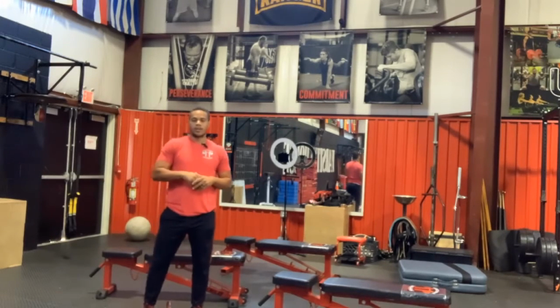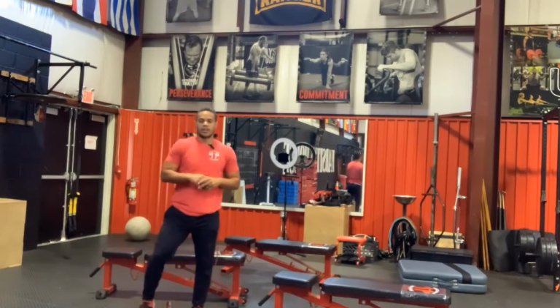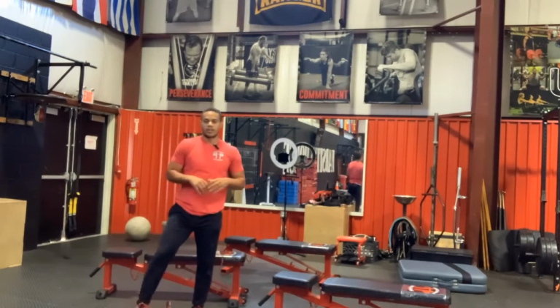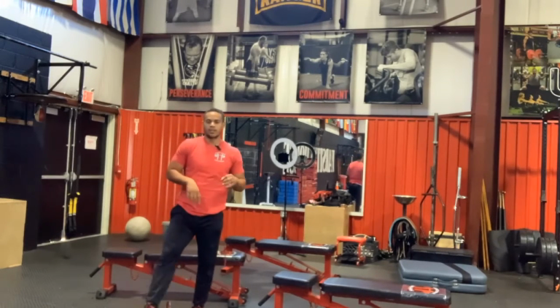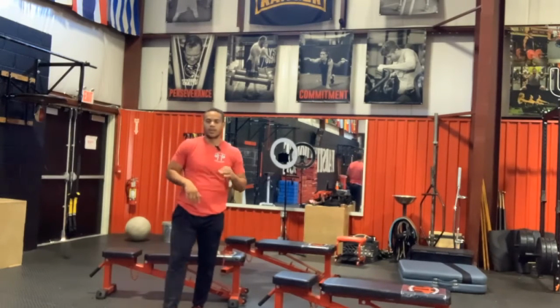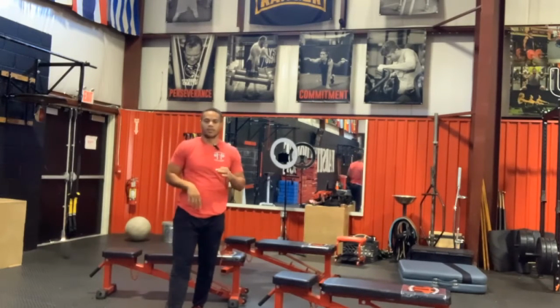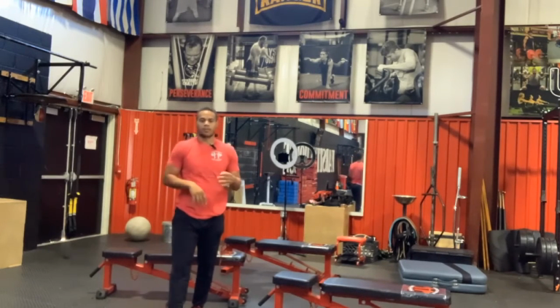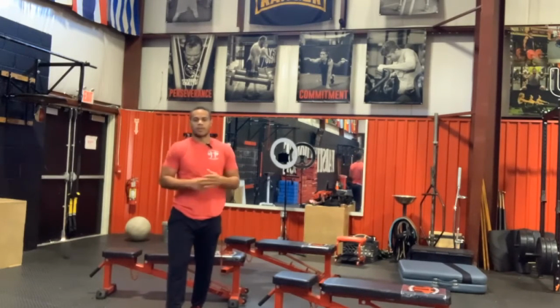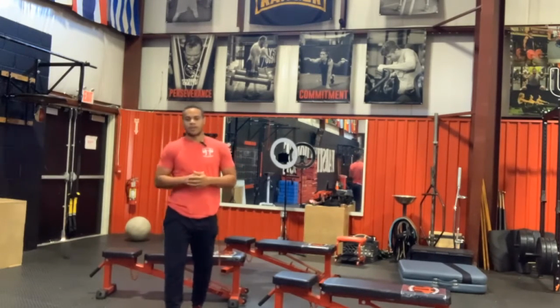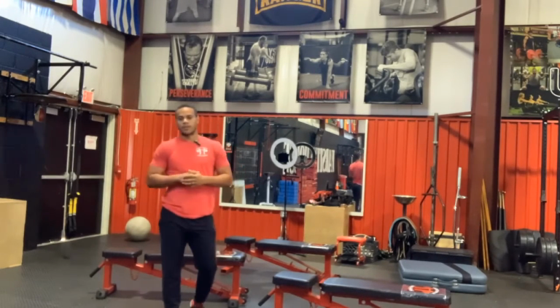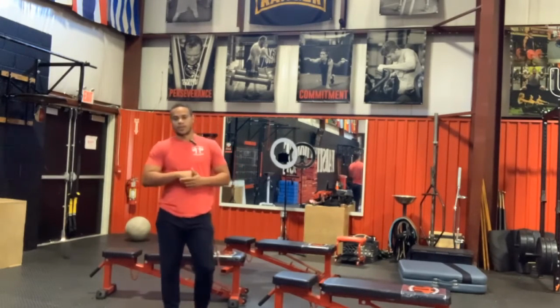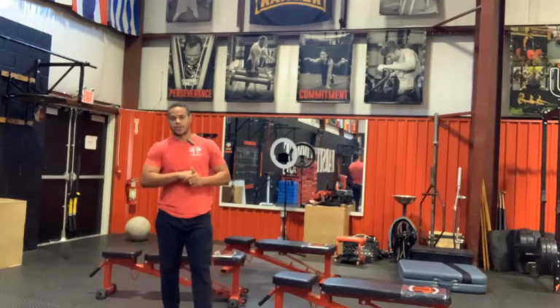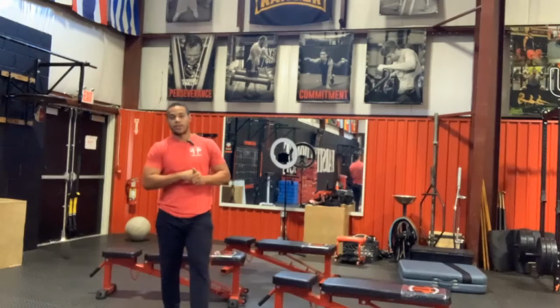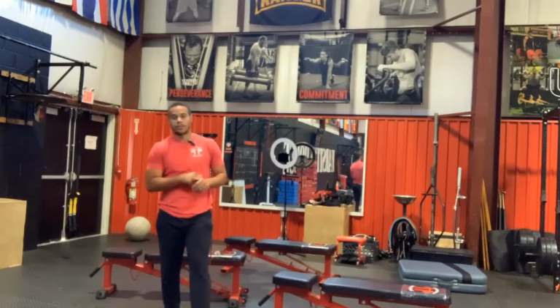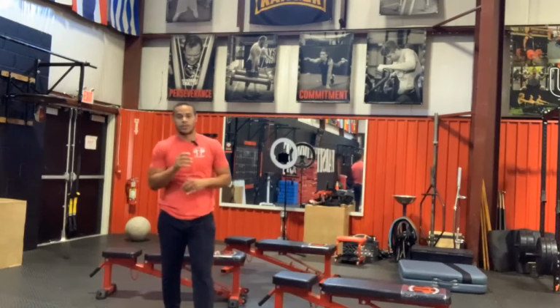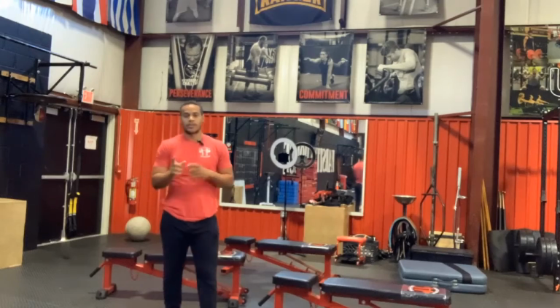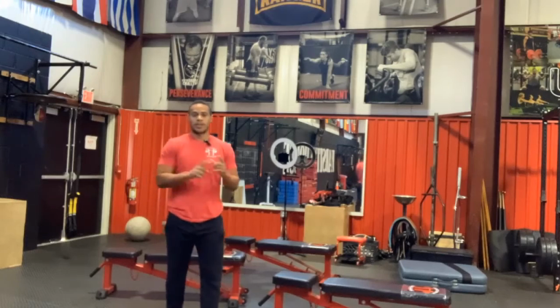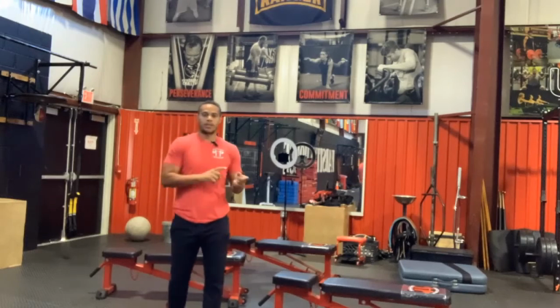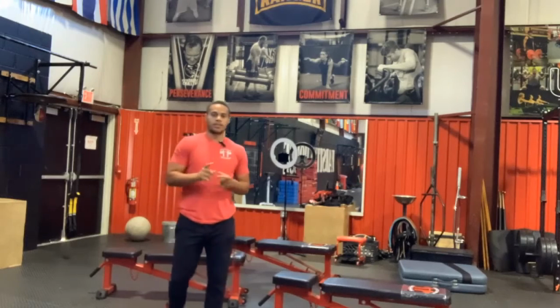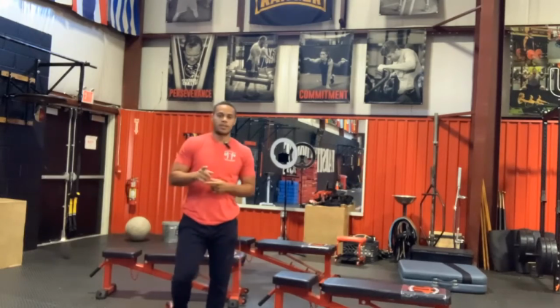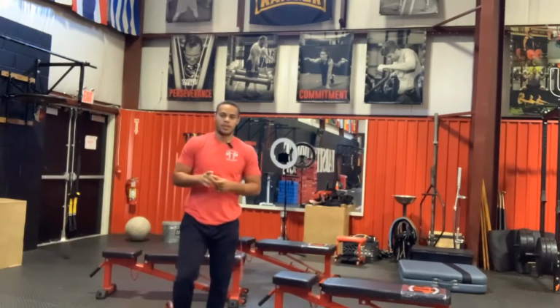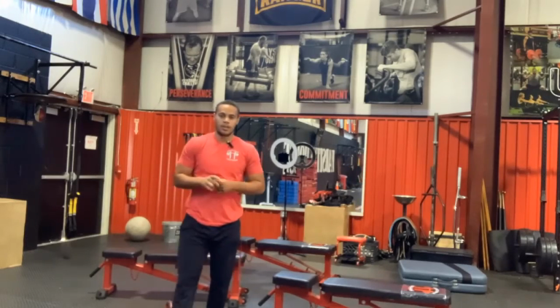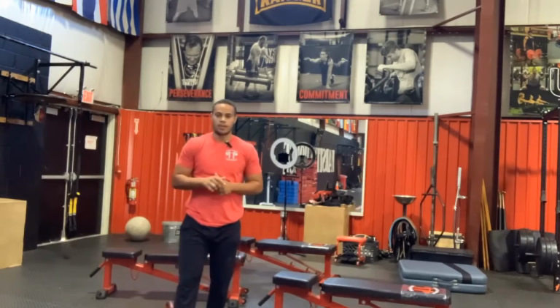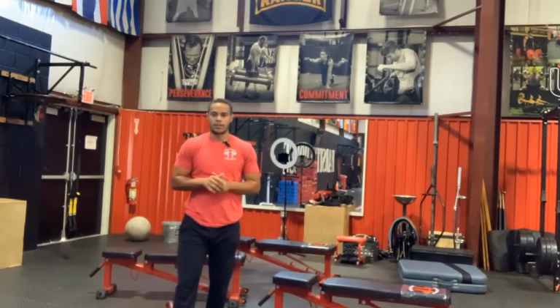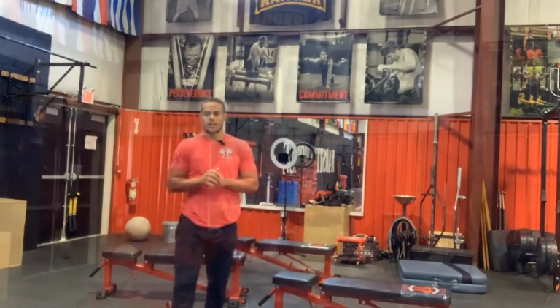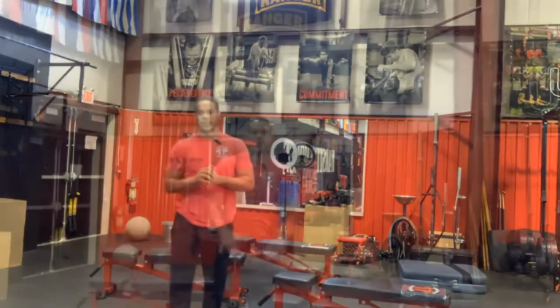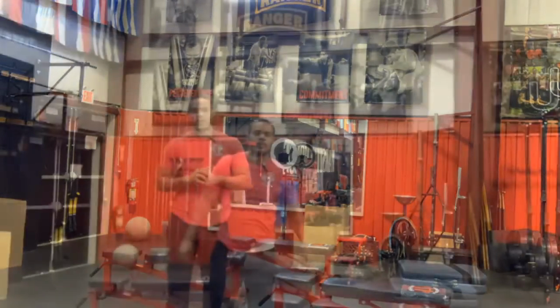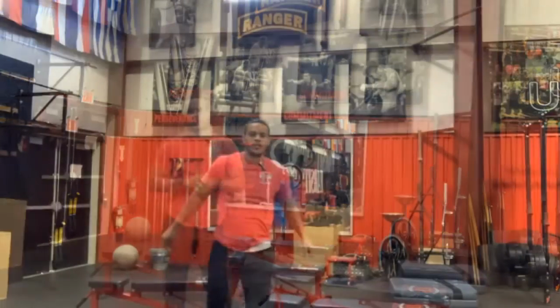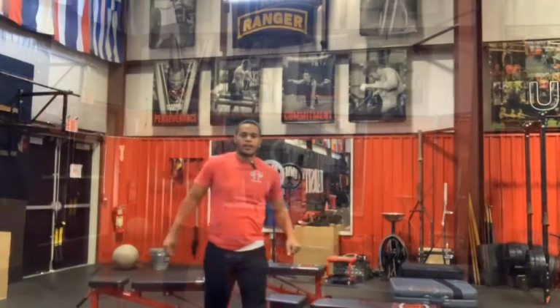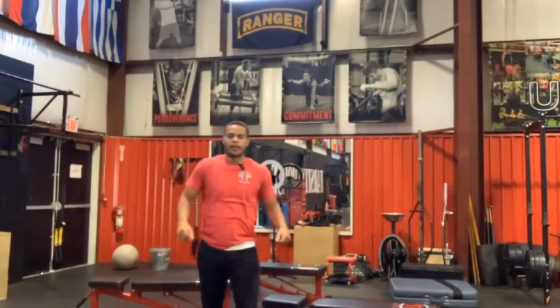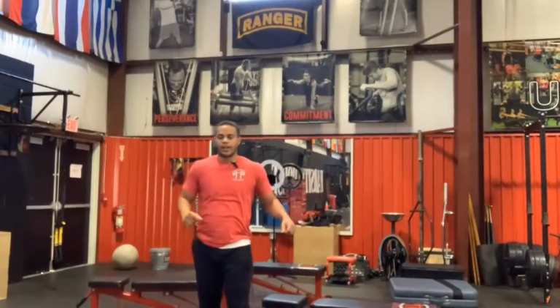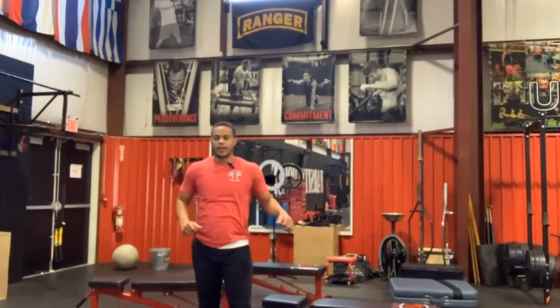Like I said, we're going to have three rounds of work there, 20 seconds of each exercise.